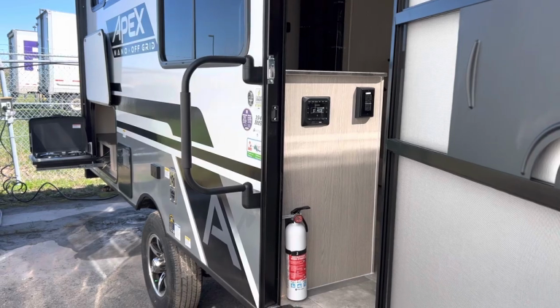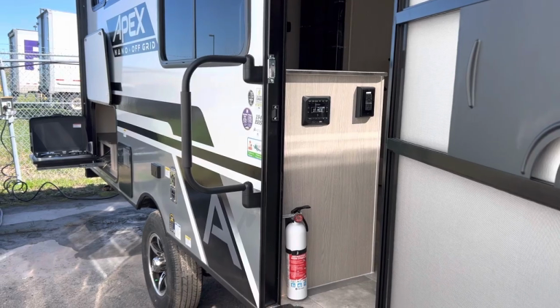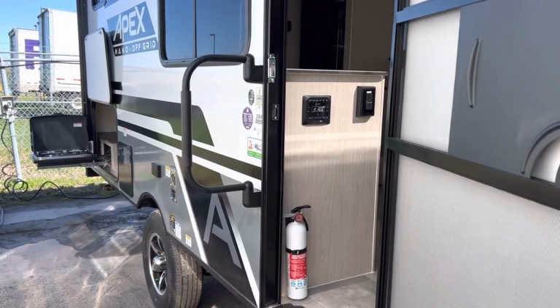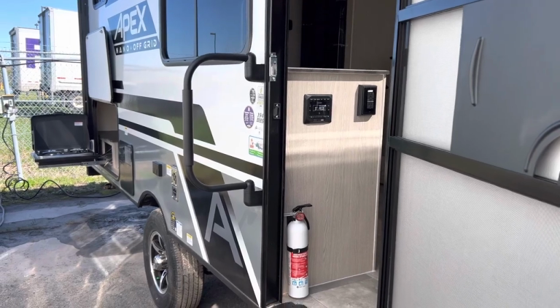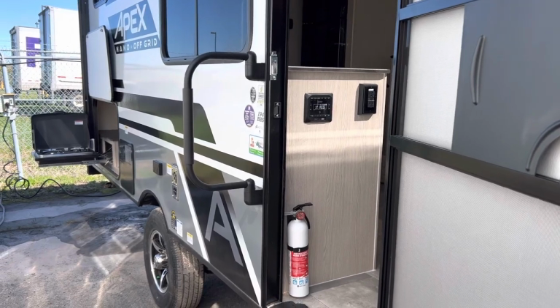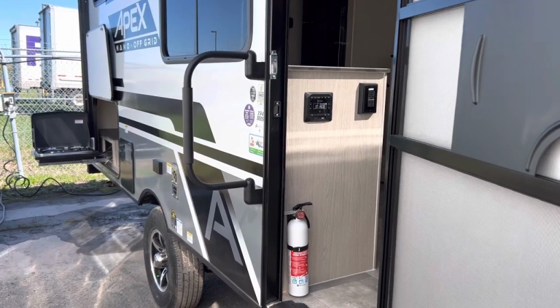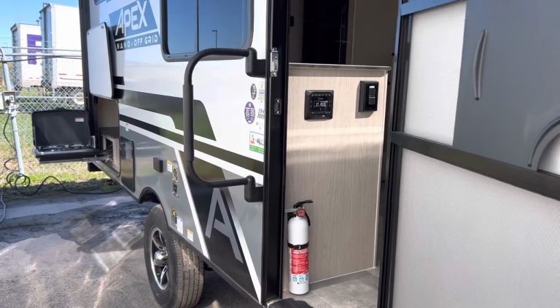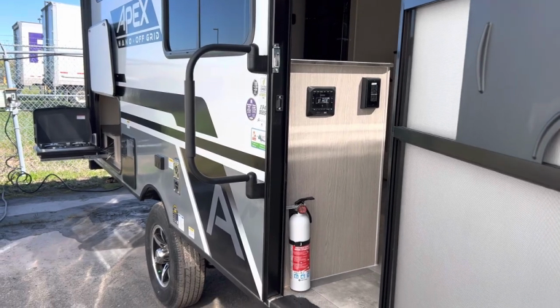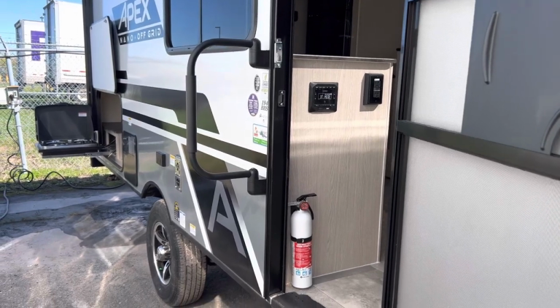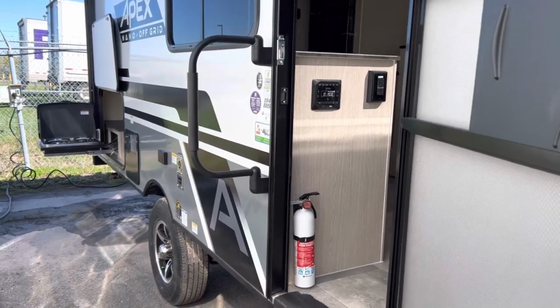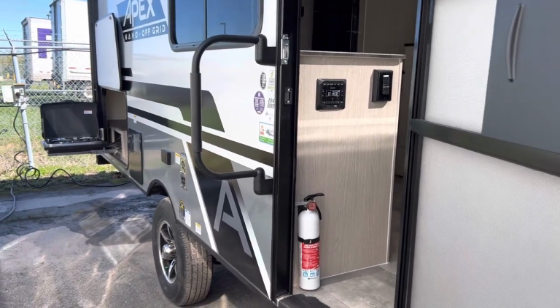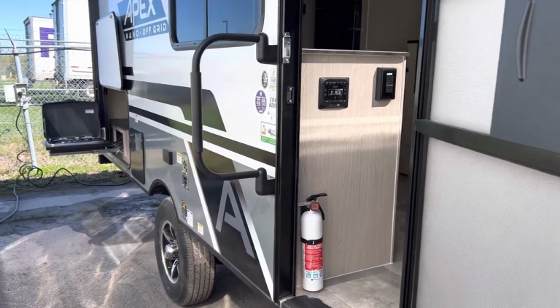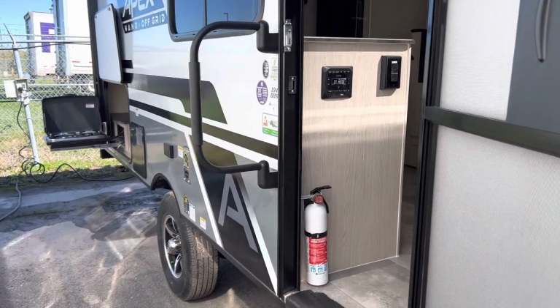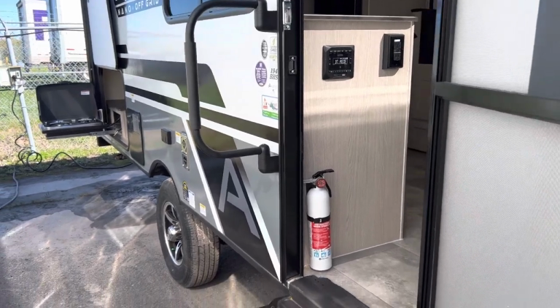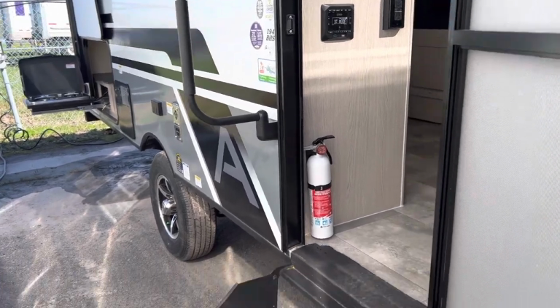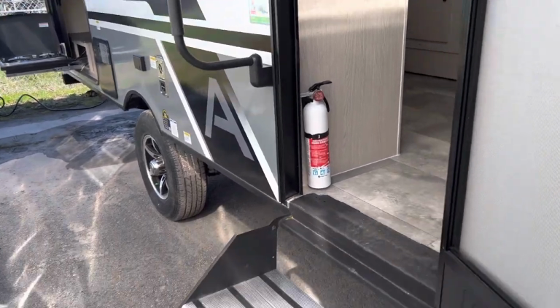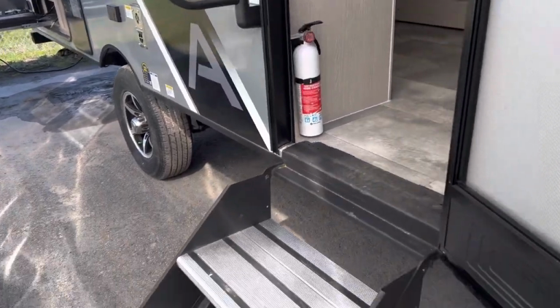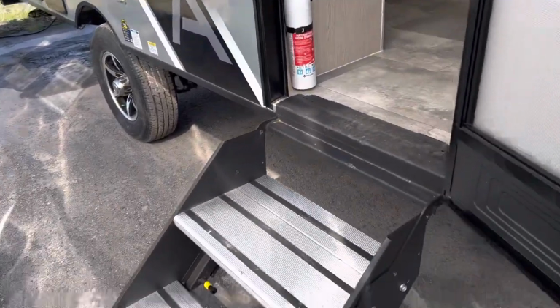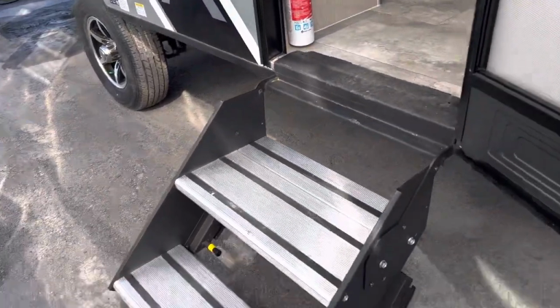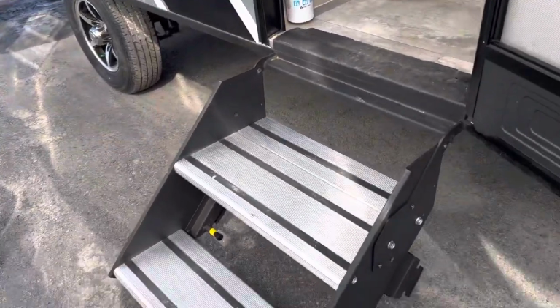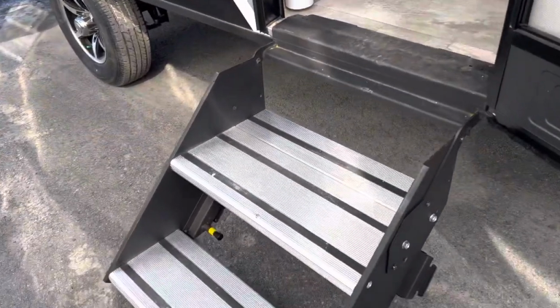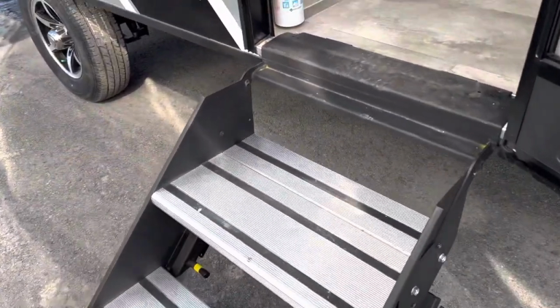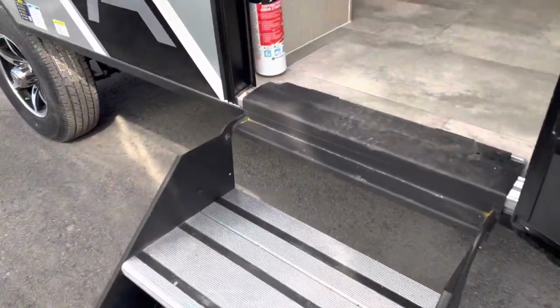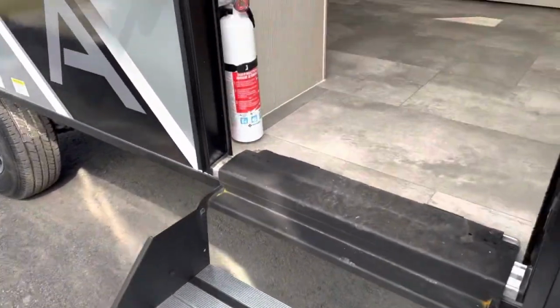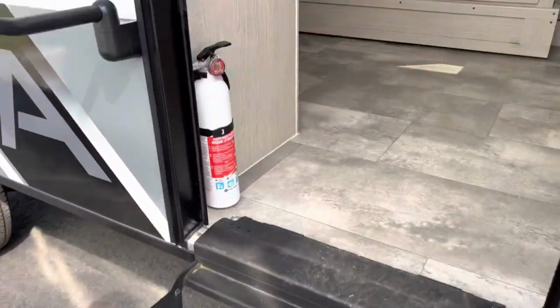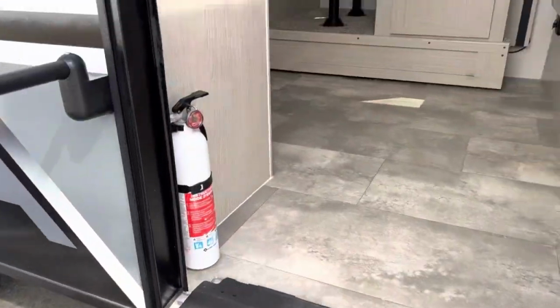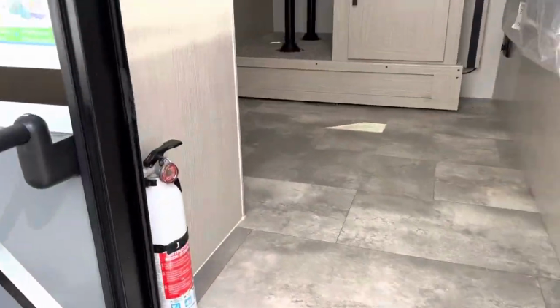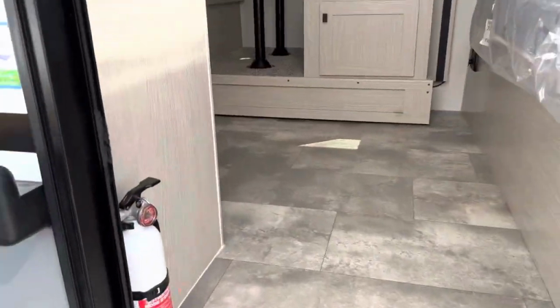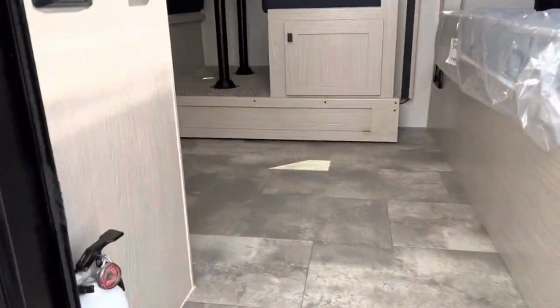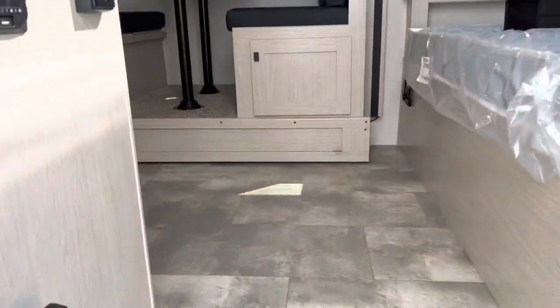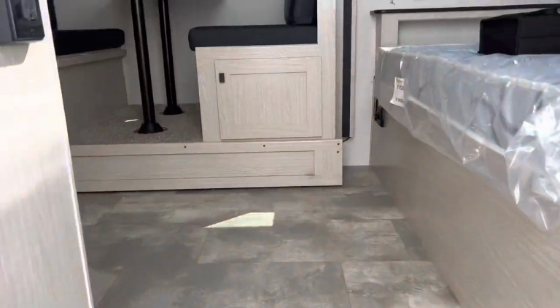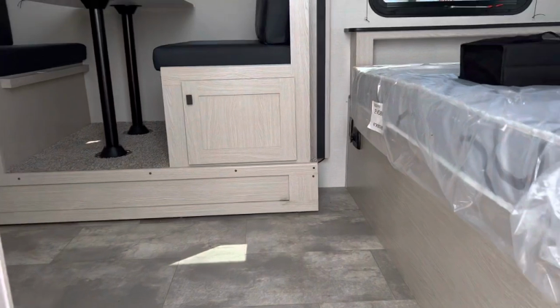We're going to start on the inside of the trailer here. Grab the easy grab handle, walk up the salt steps, and turn to the right.